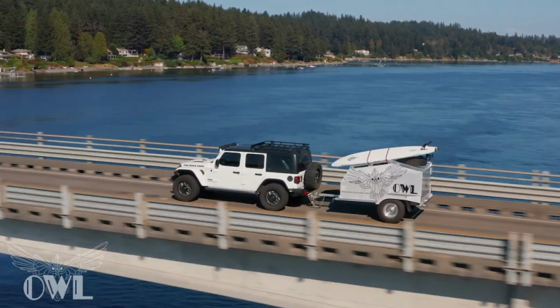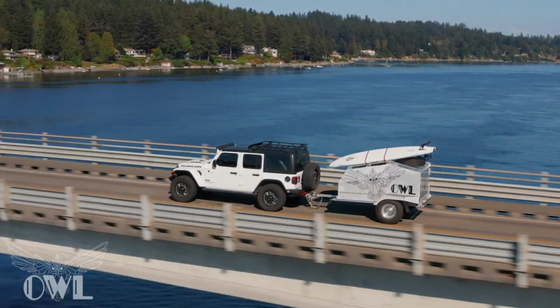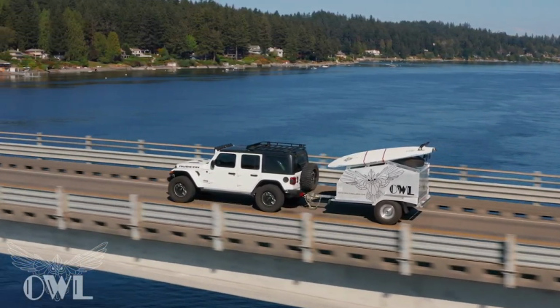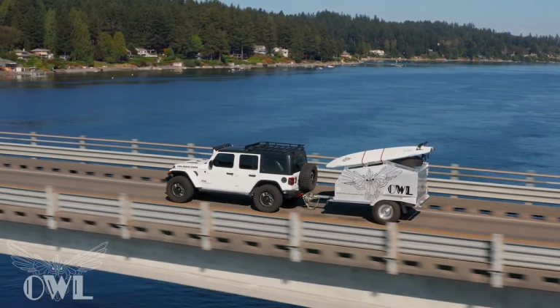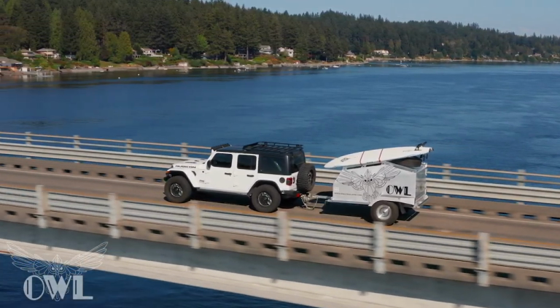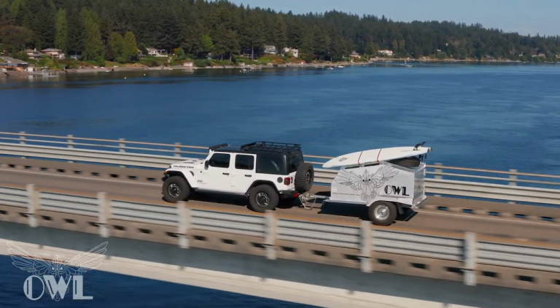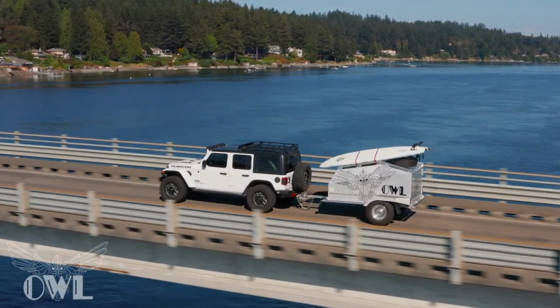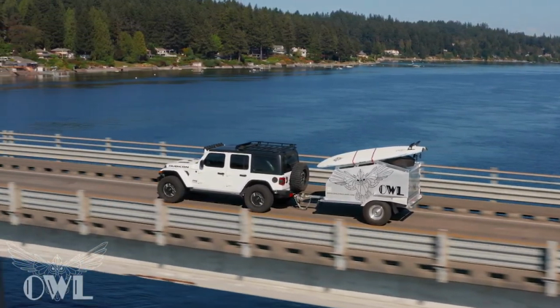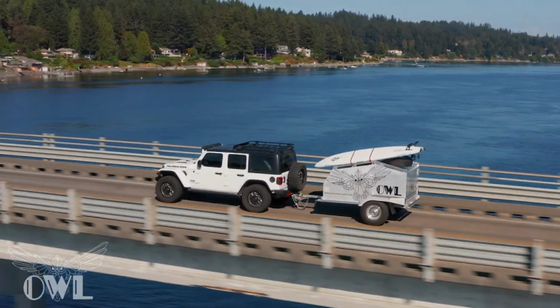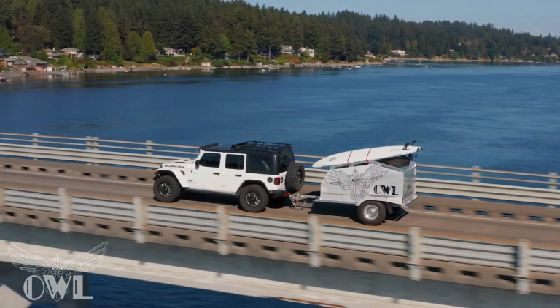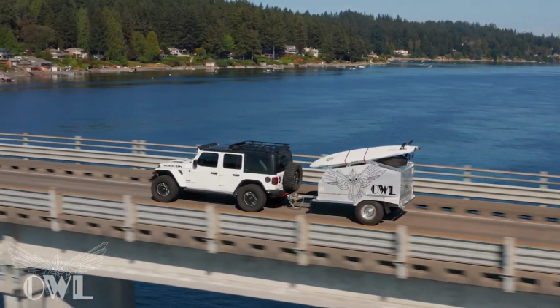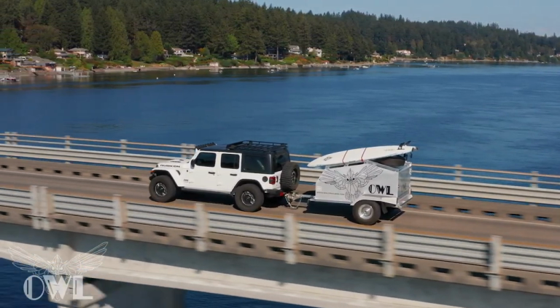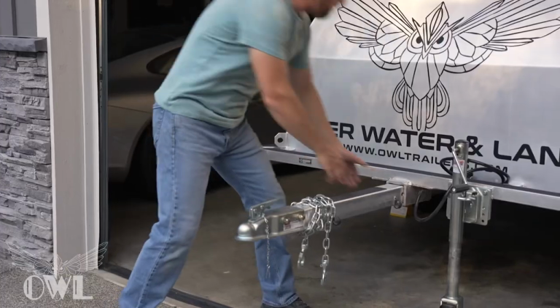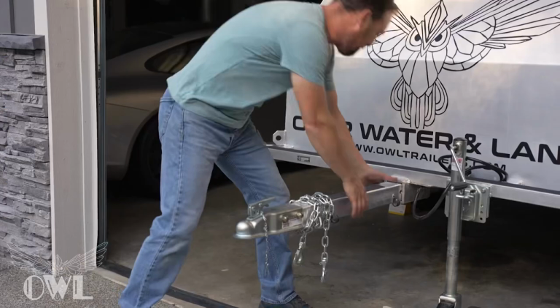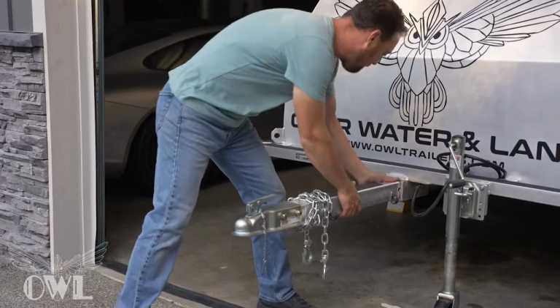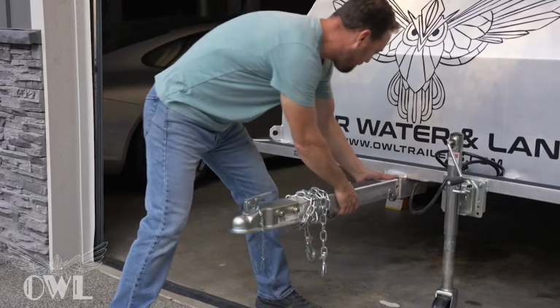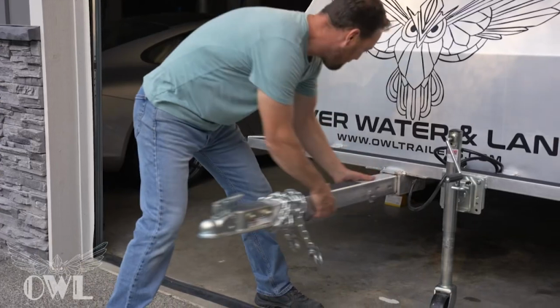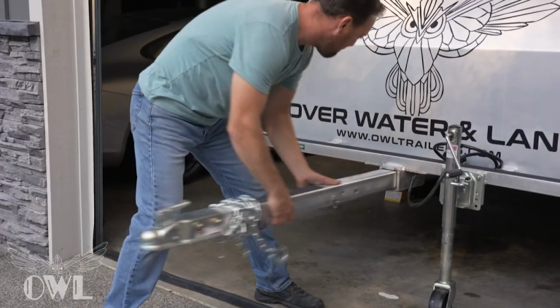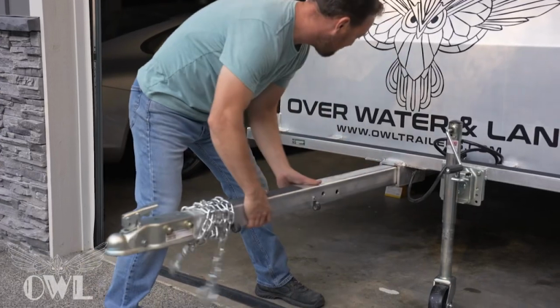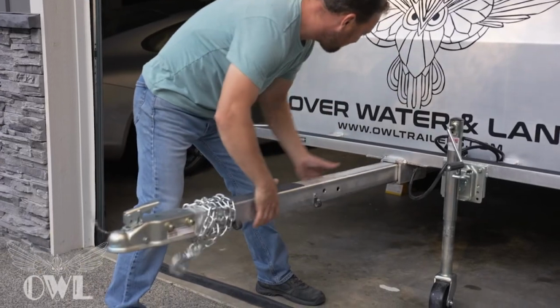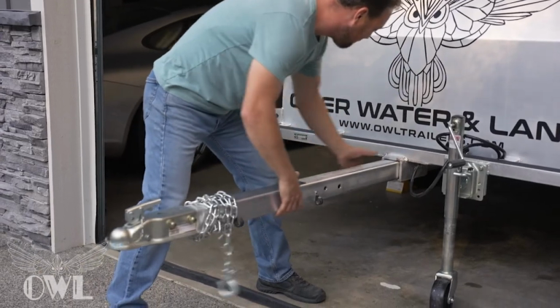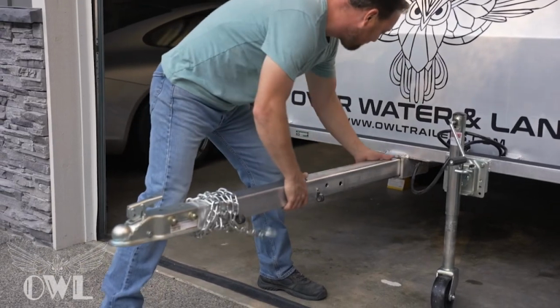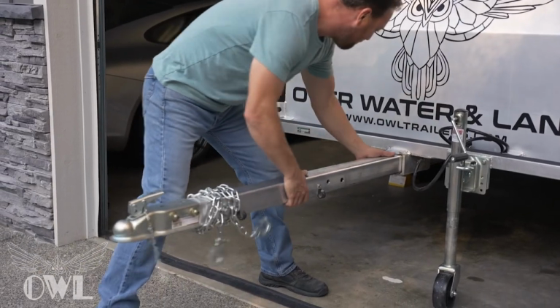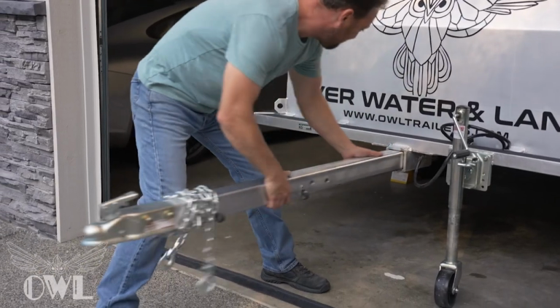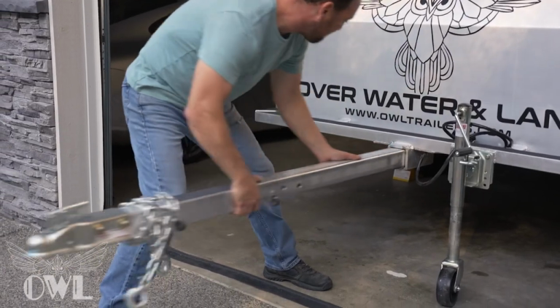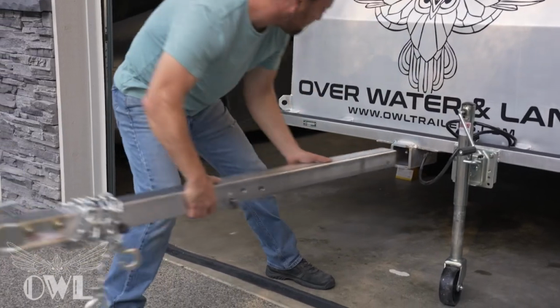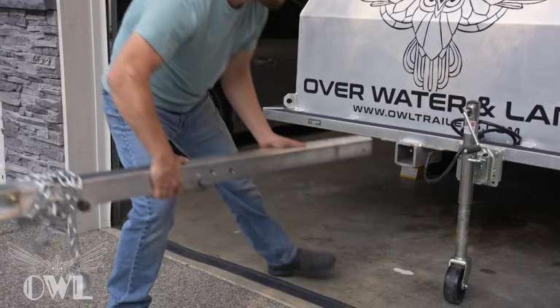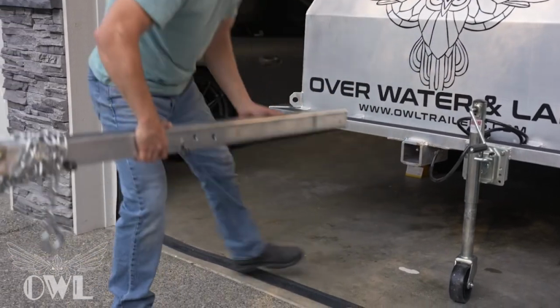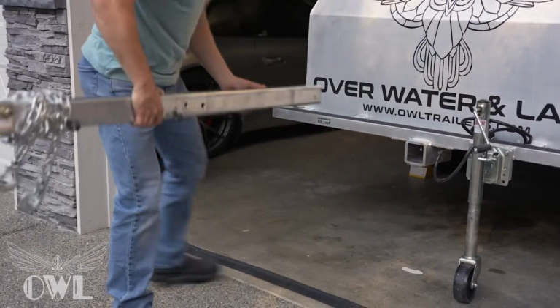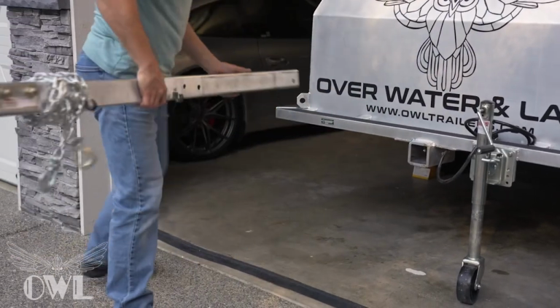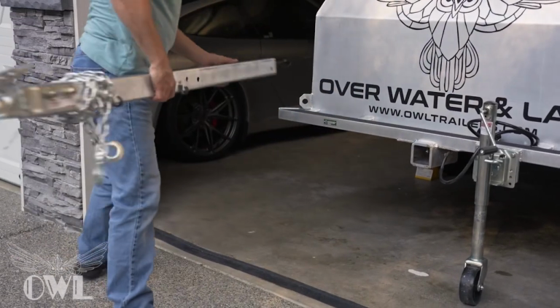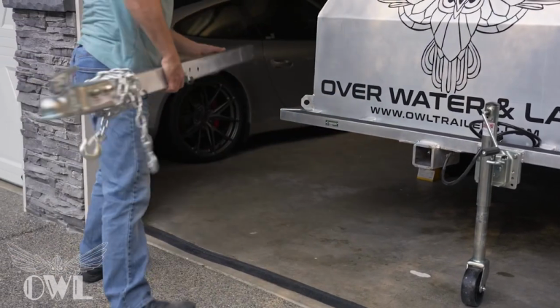We've thought of everything, including a removable tongue to keep the trailer compact and theft-proof.